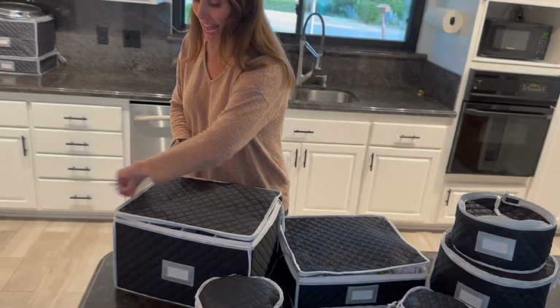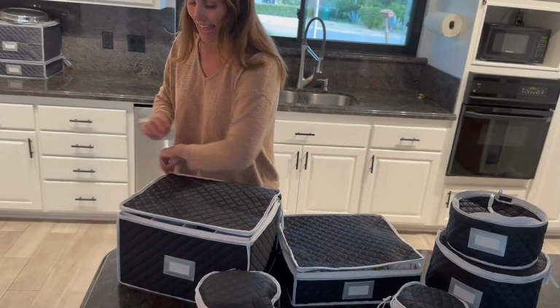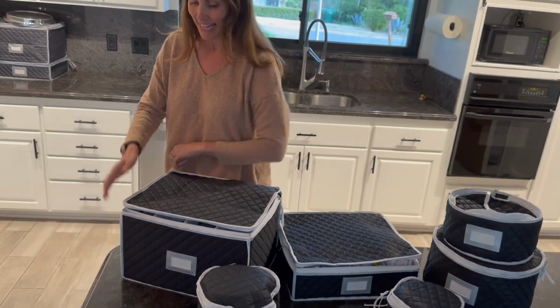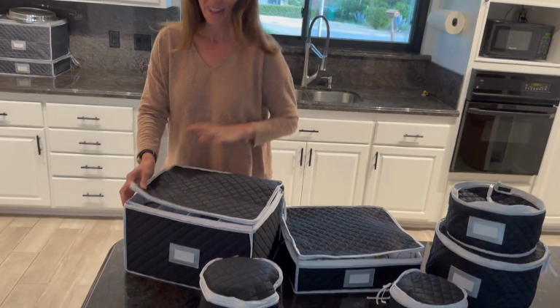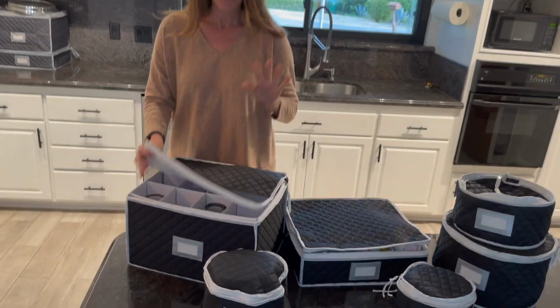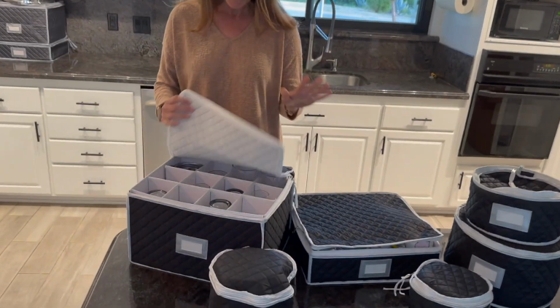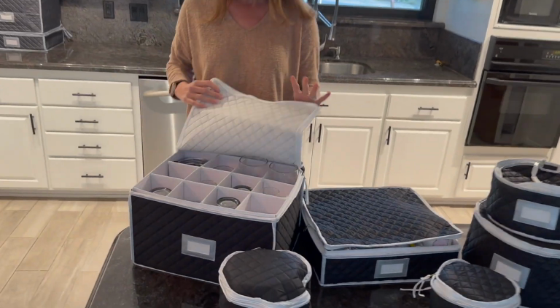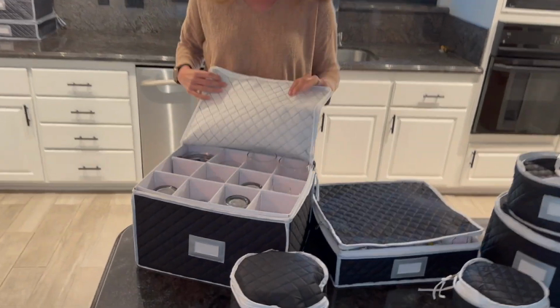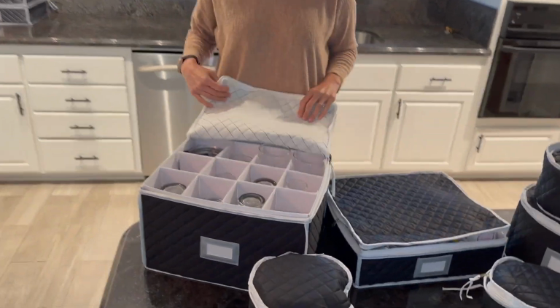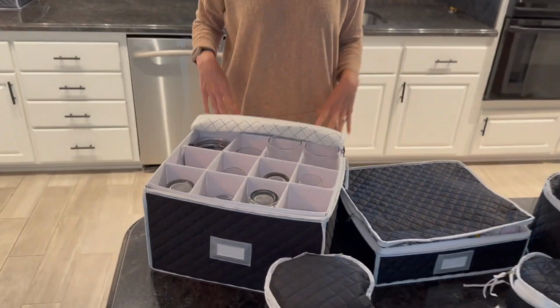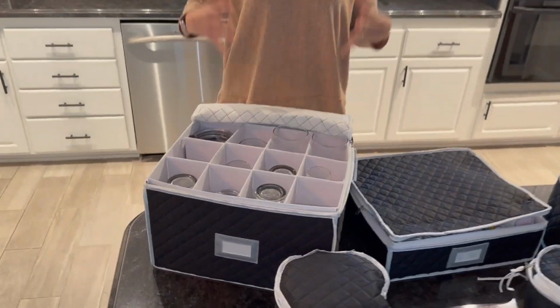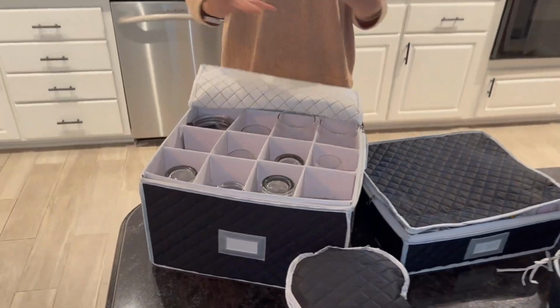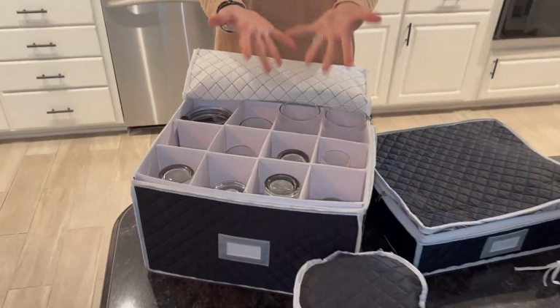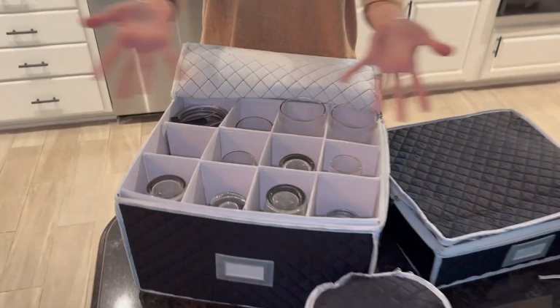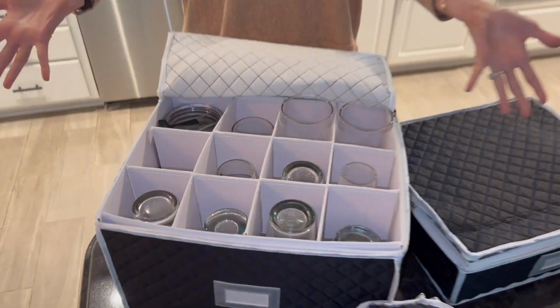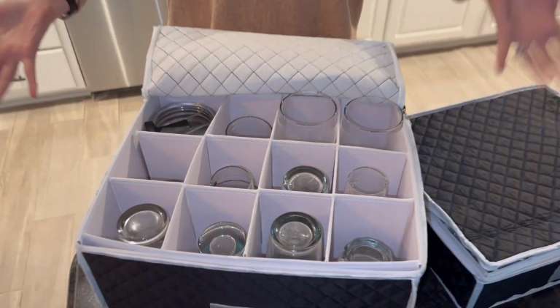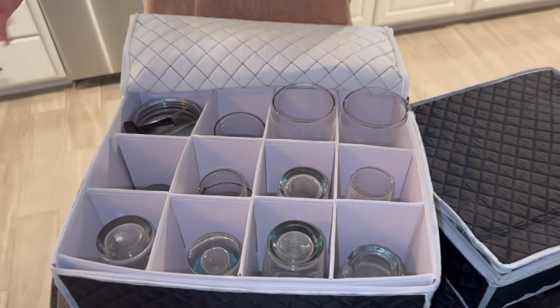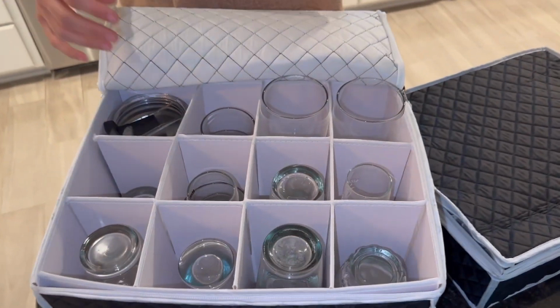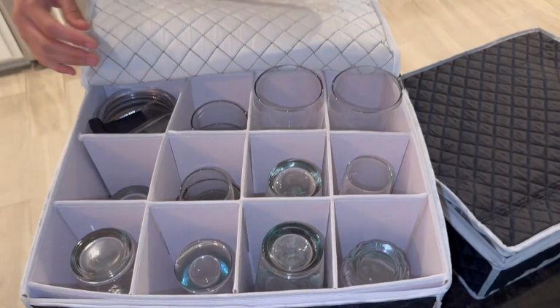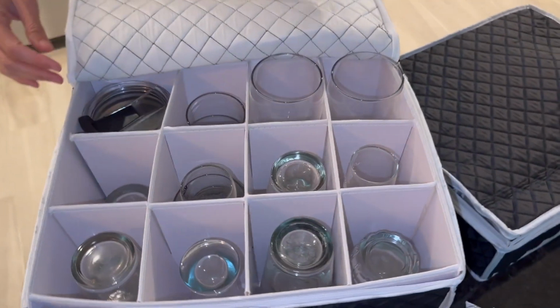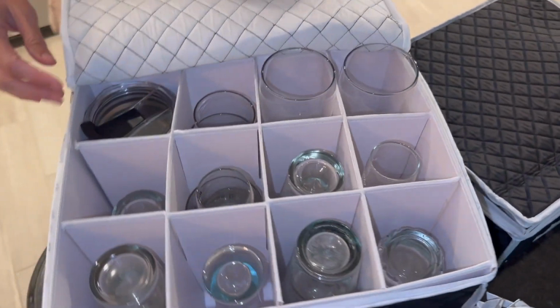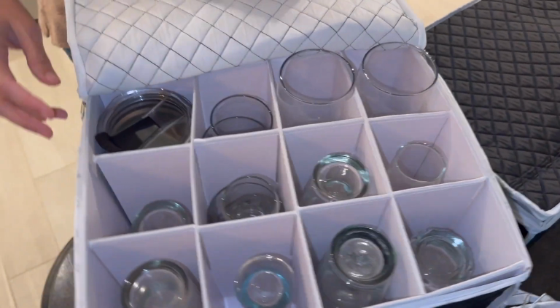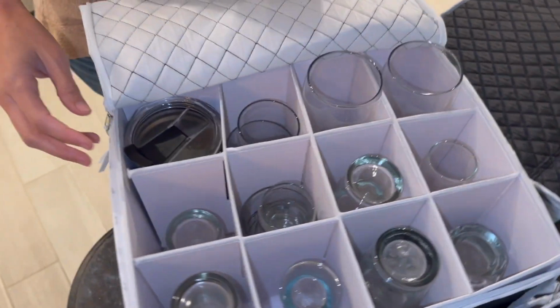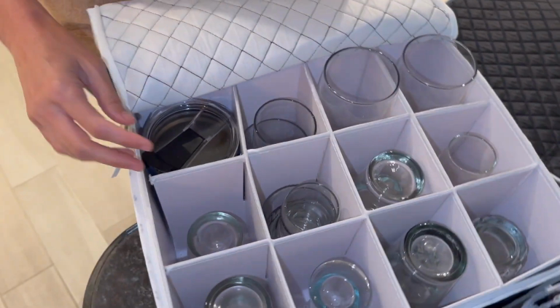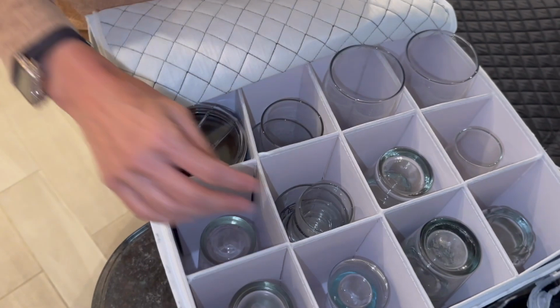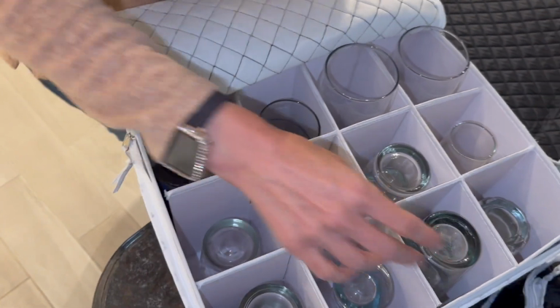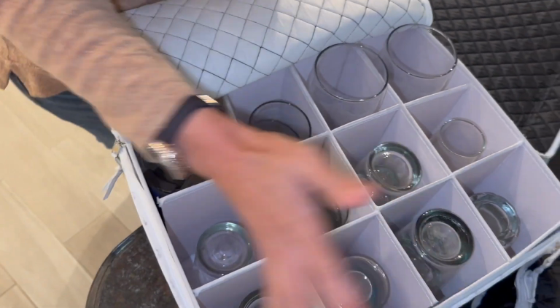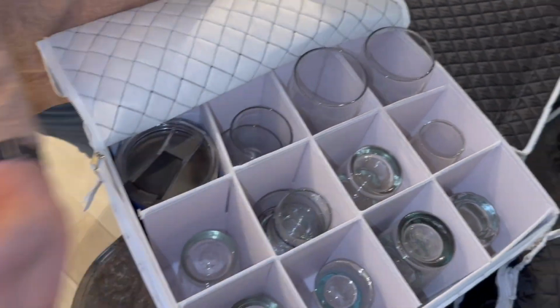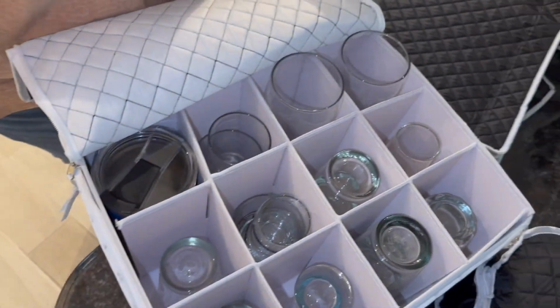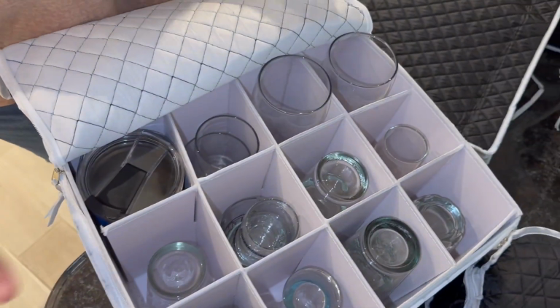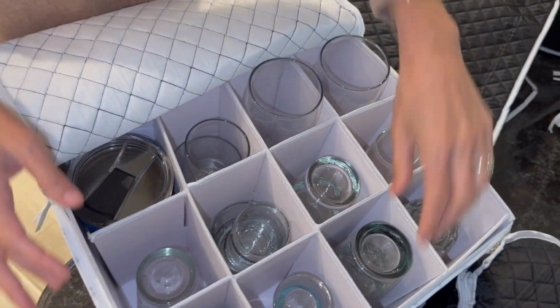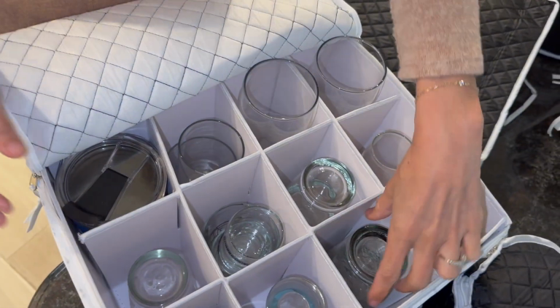And then it also comes with this, which is perfect for wine glasses — any glassware, really.